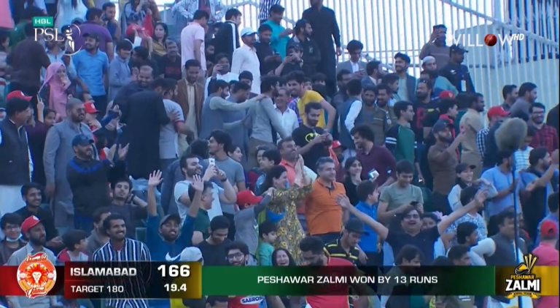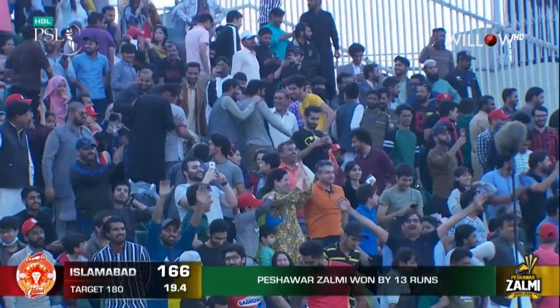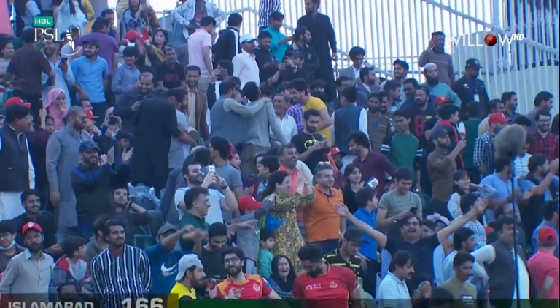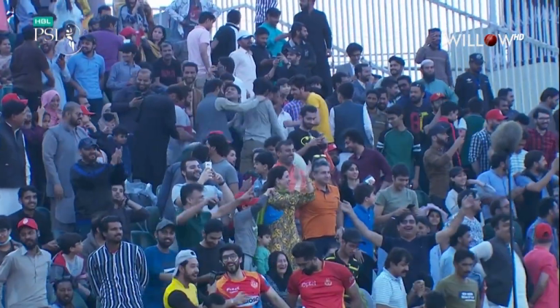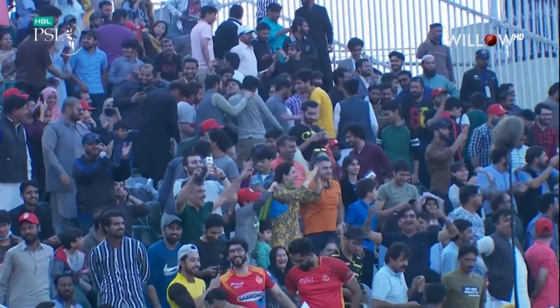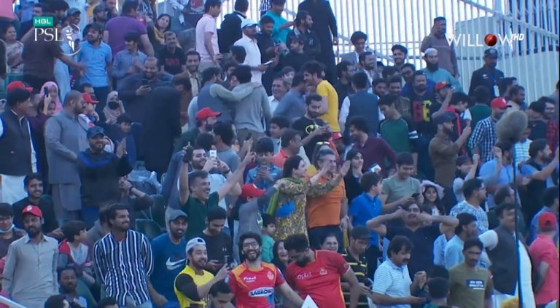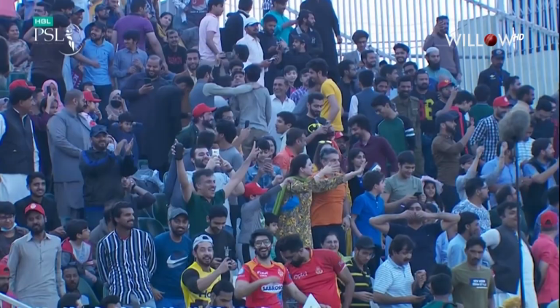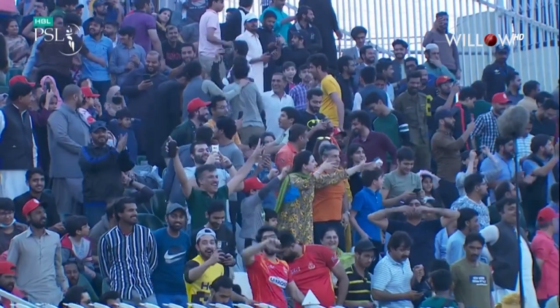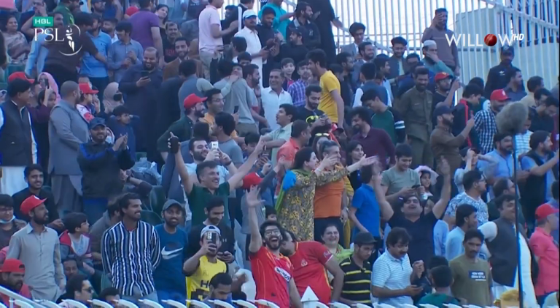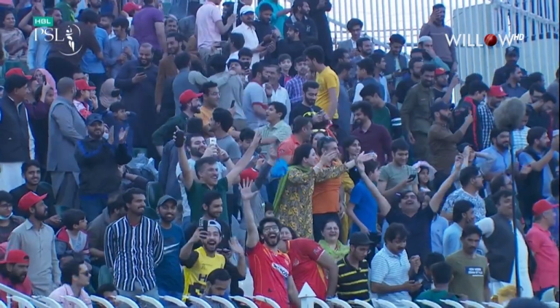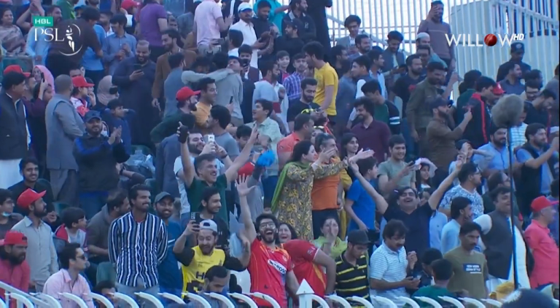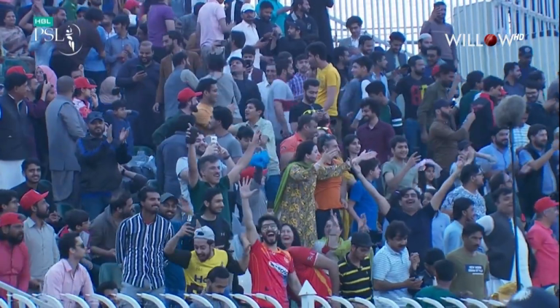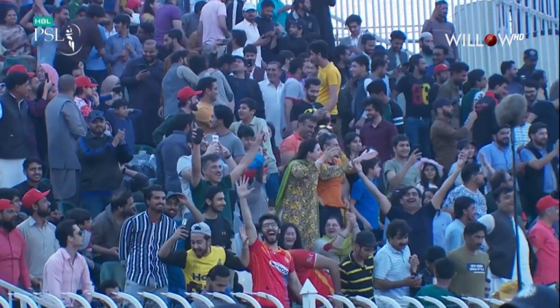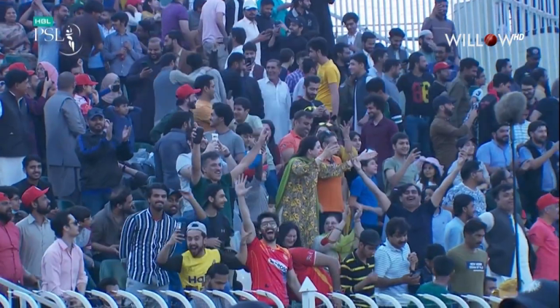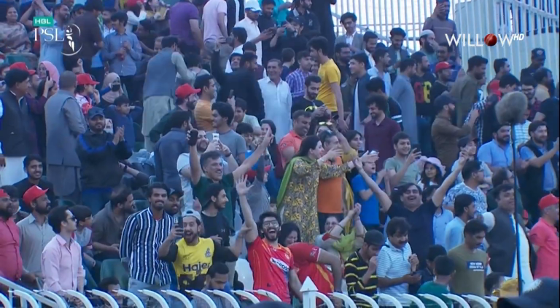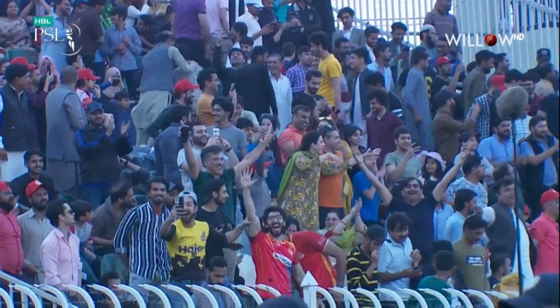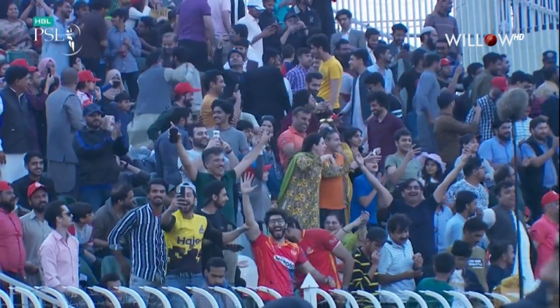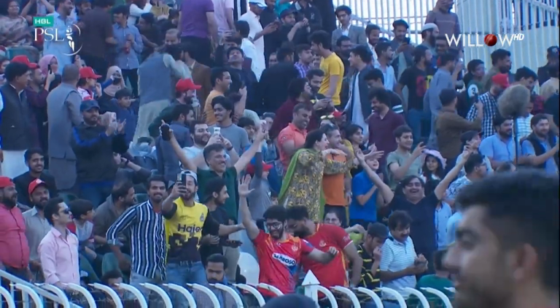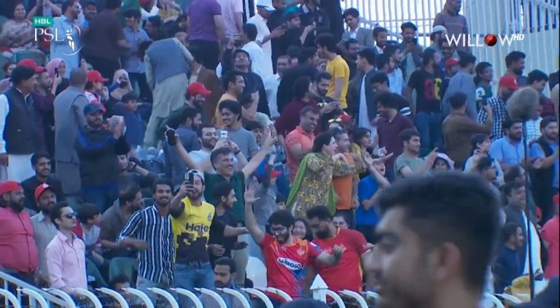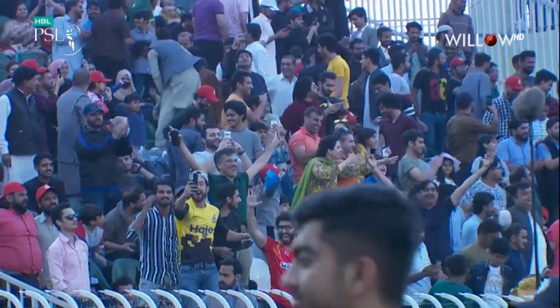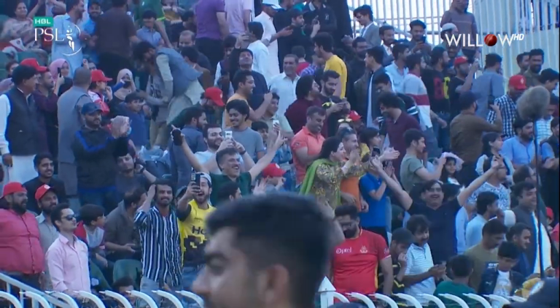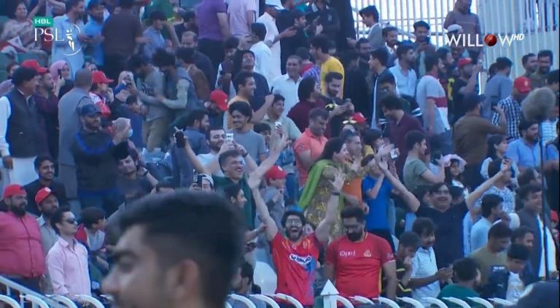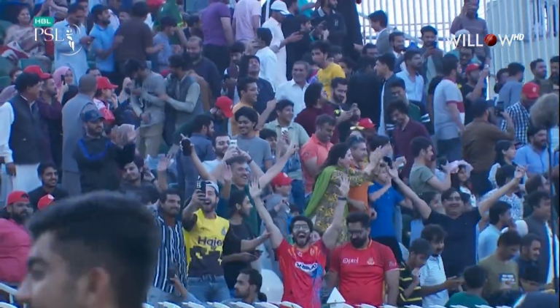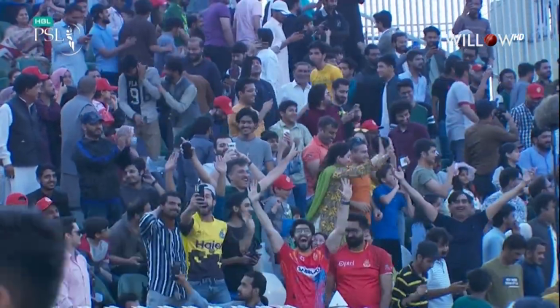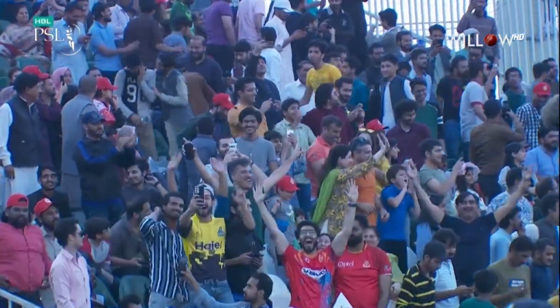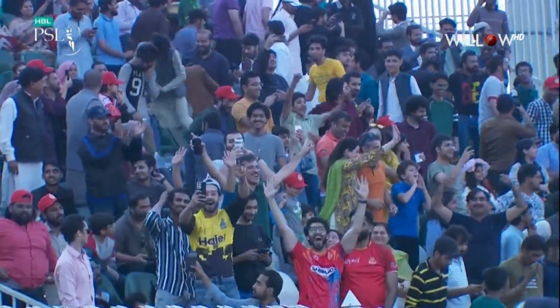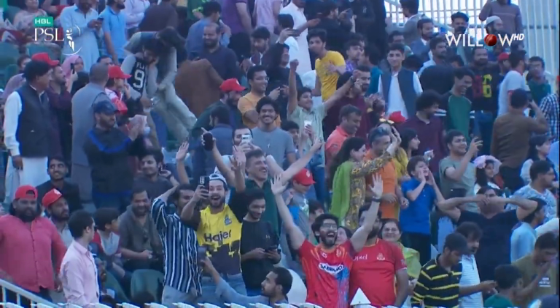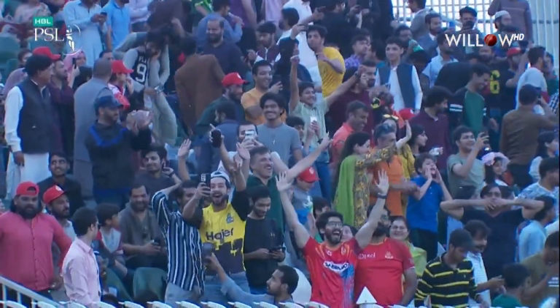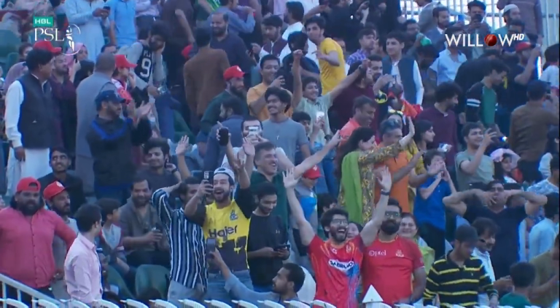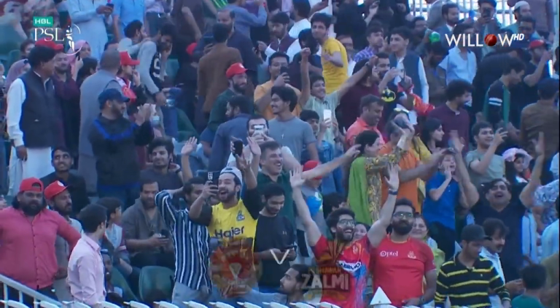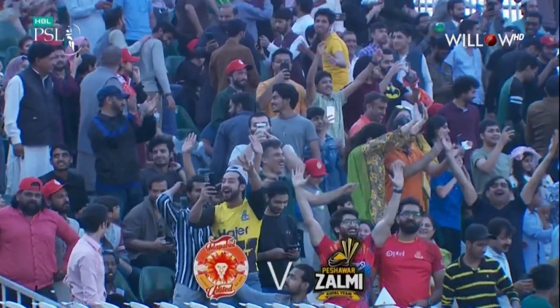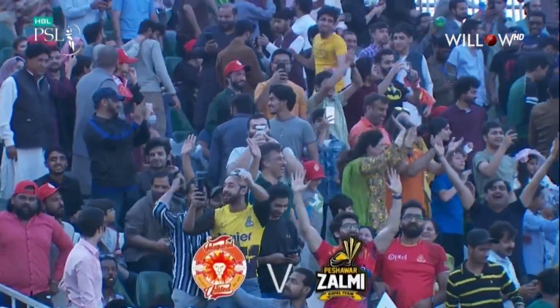Kuram has produced two of the best Yorkers you will see at the back end of one of these games.